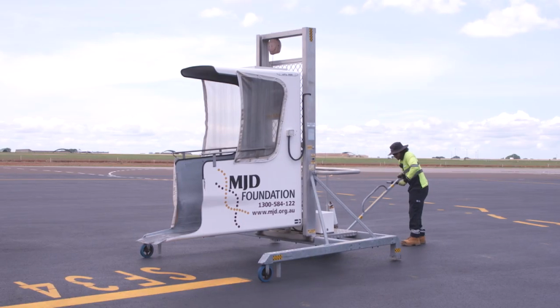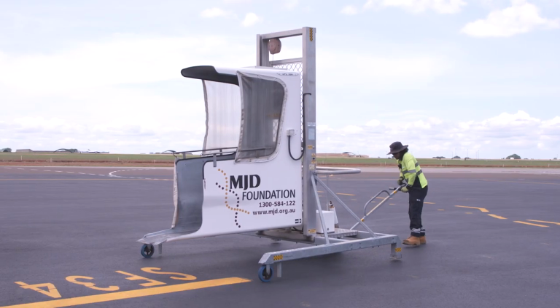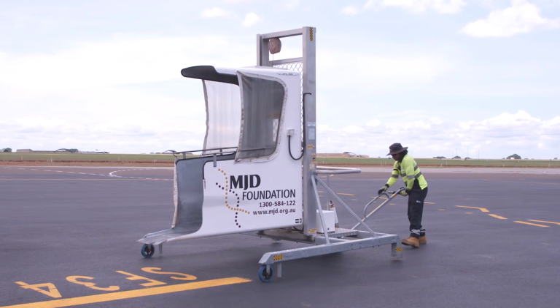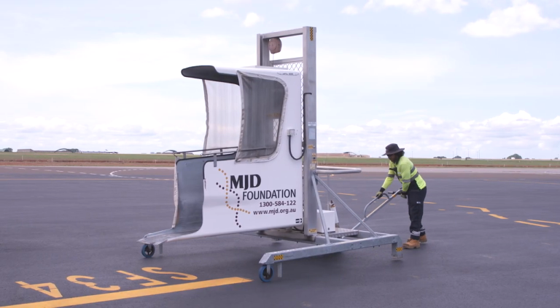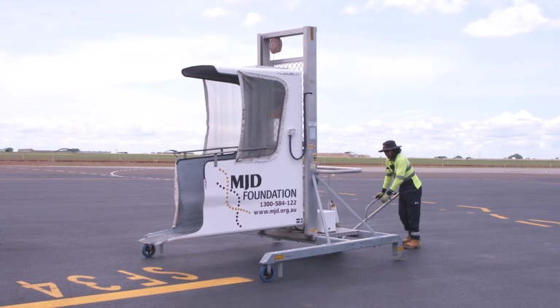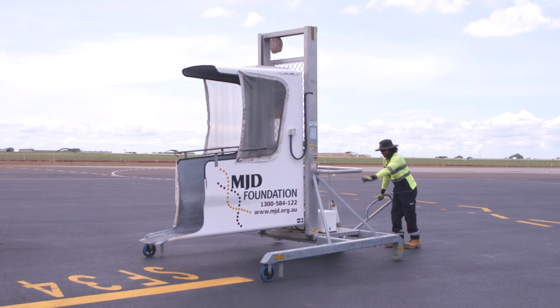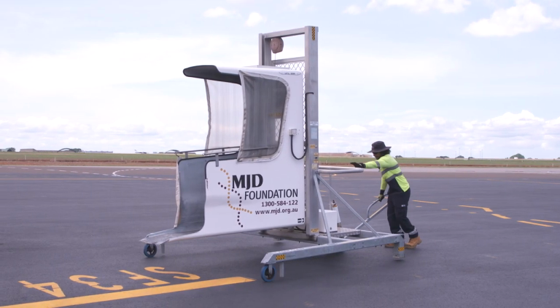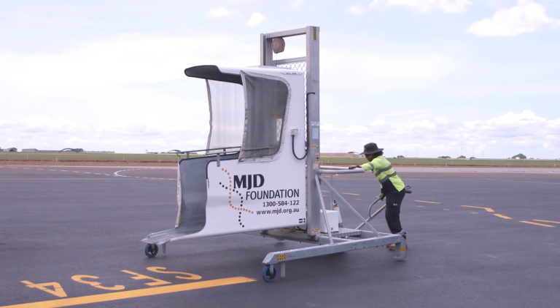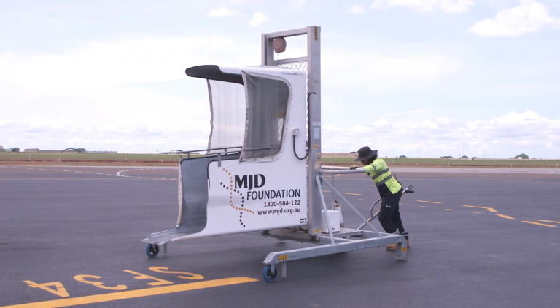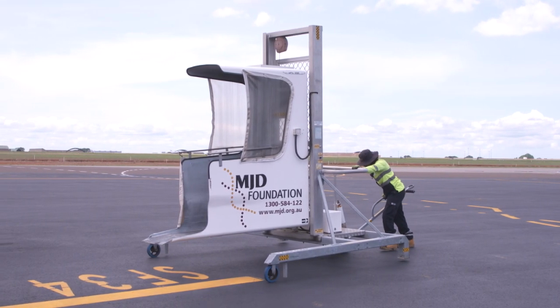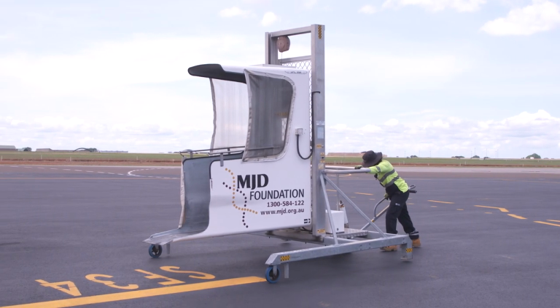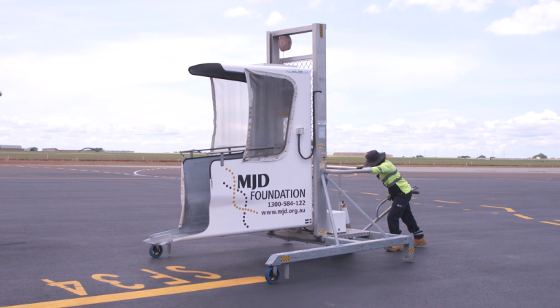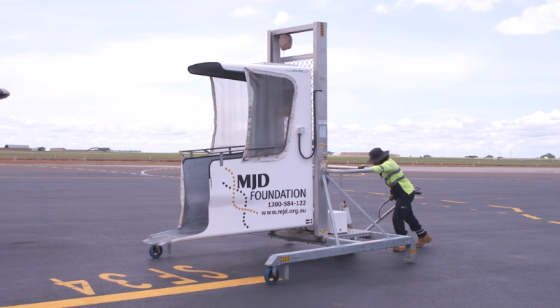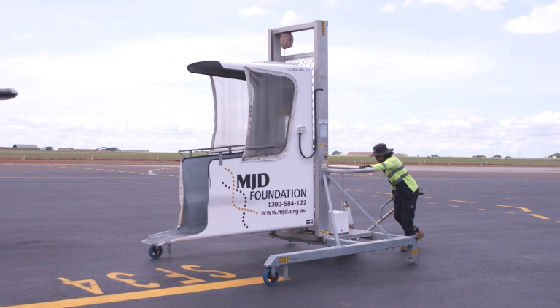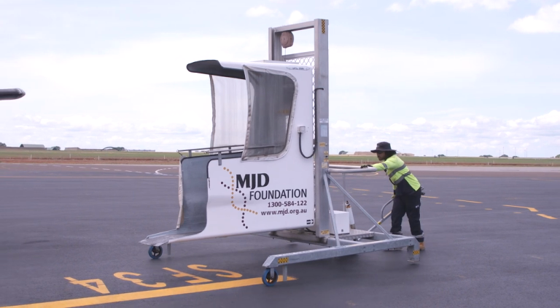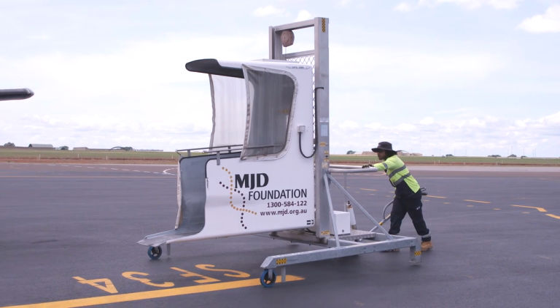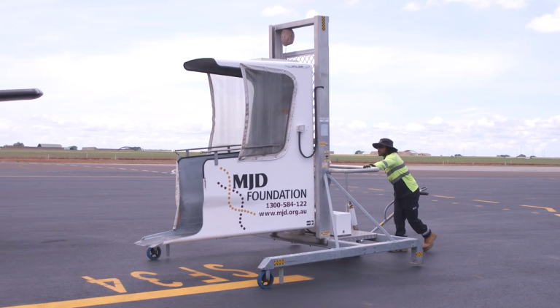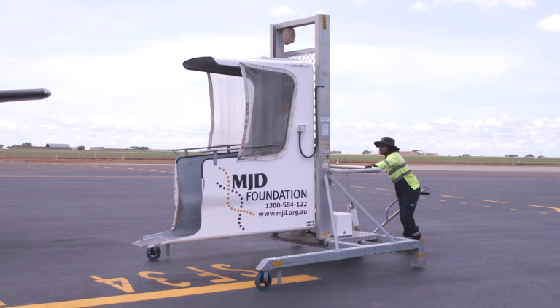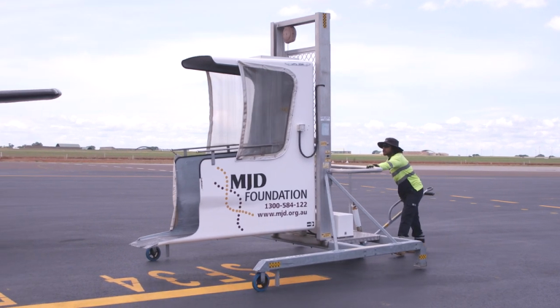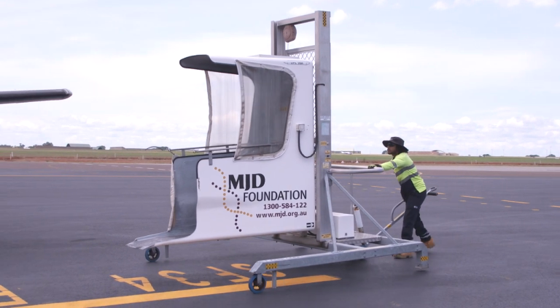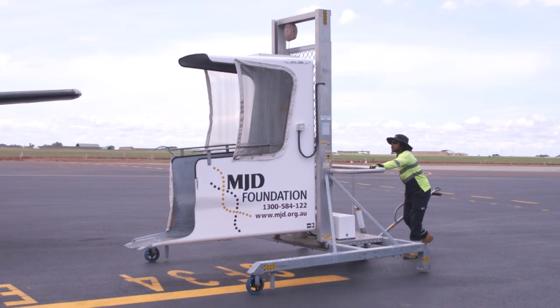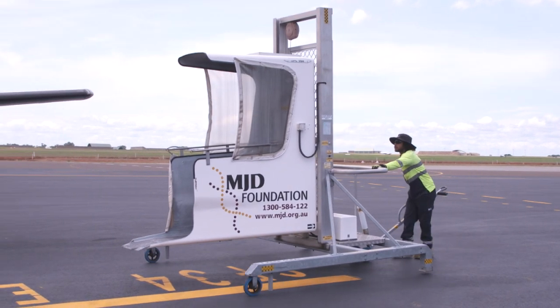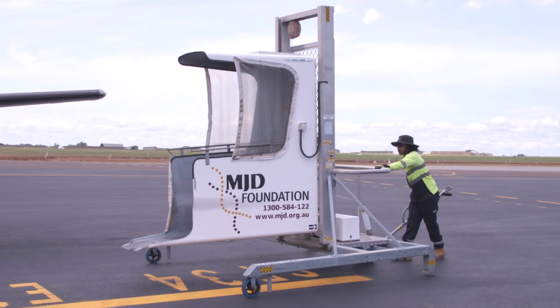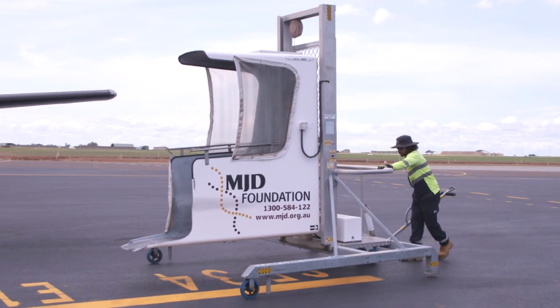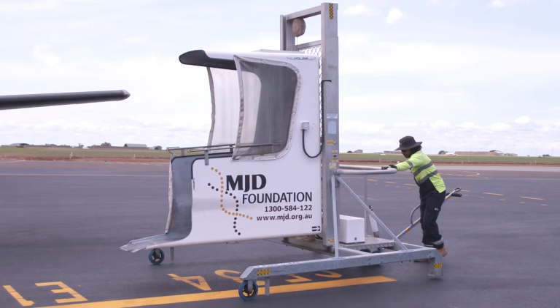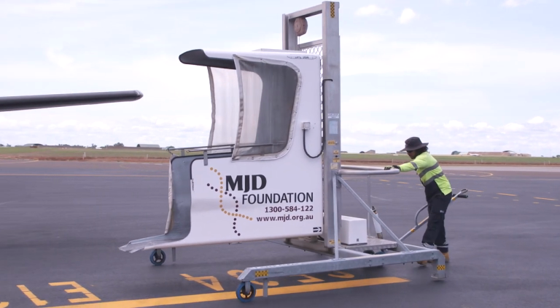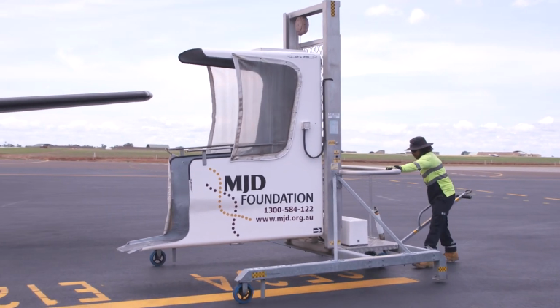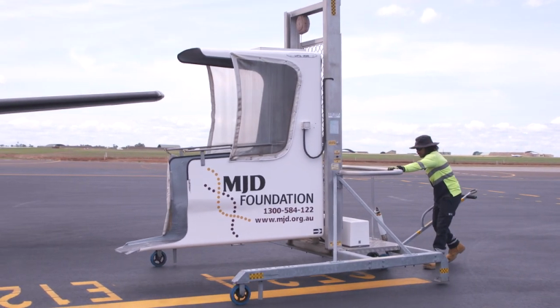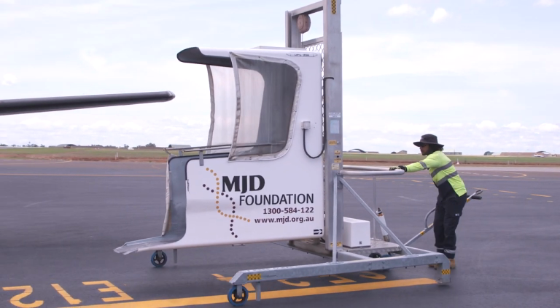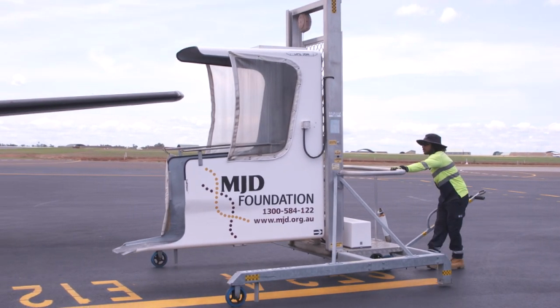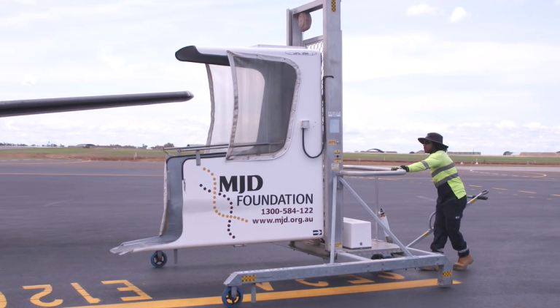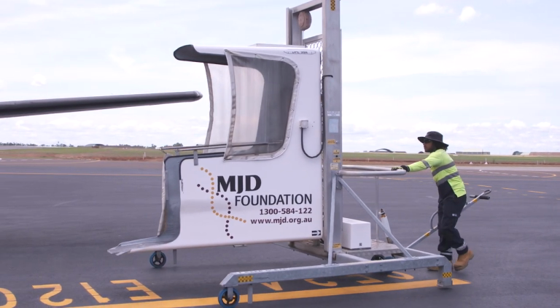The DPL should only be used by trained airline or ground crew staff, and in accordance with operating procedures.